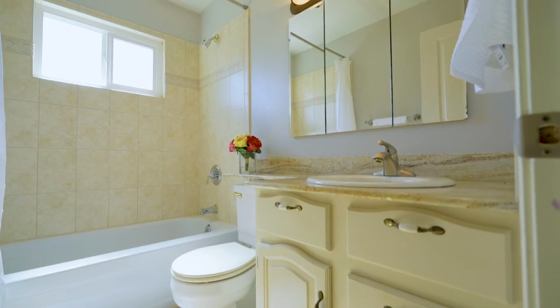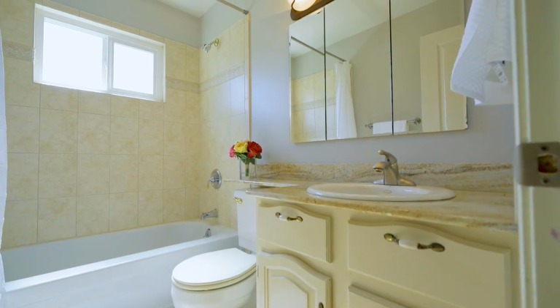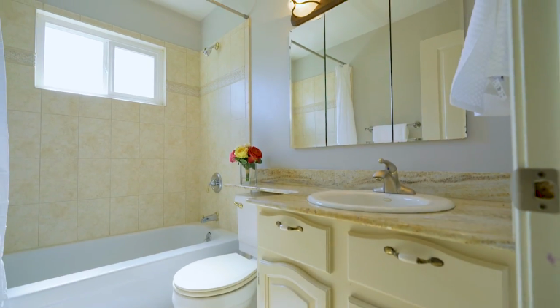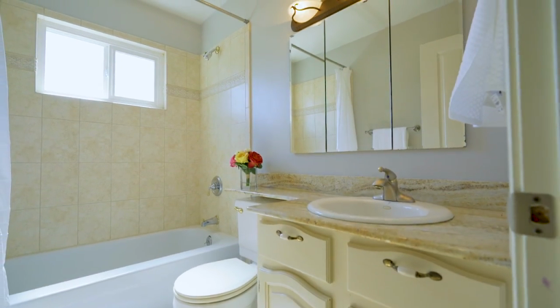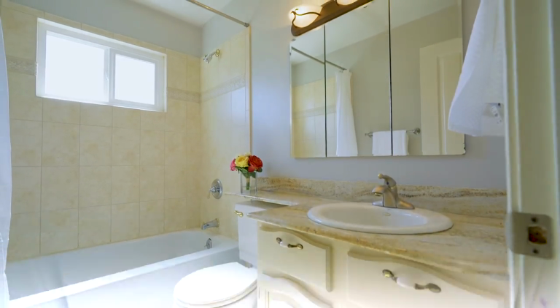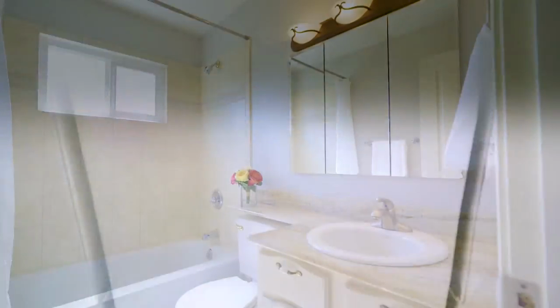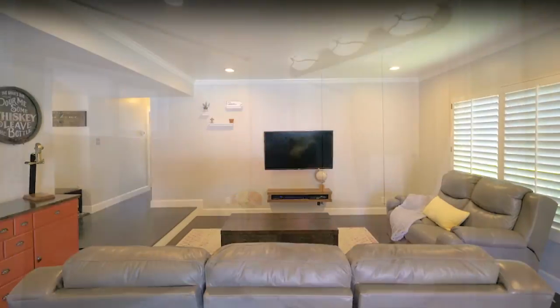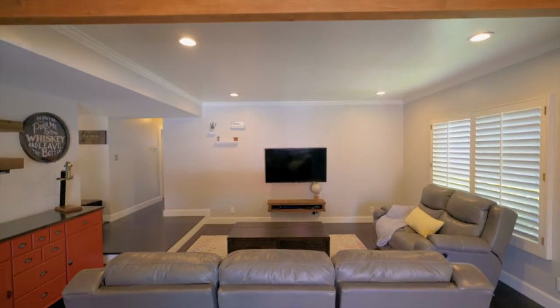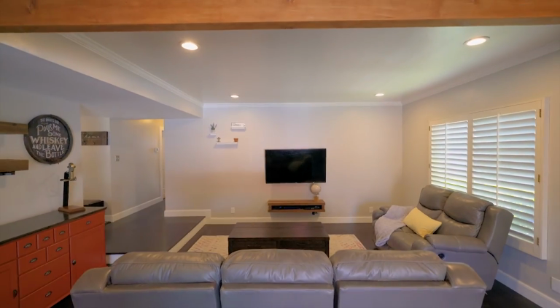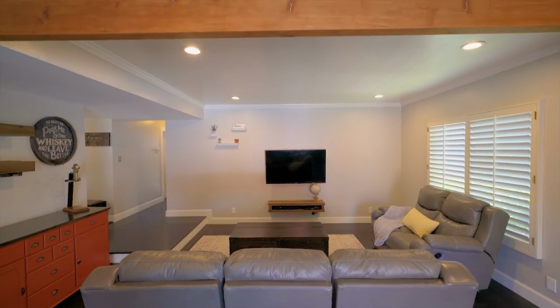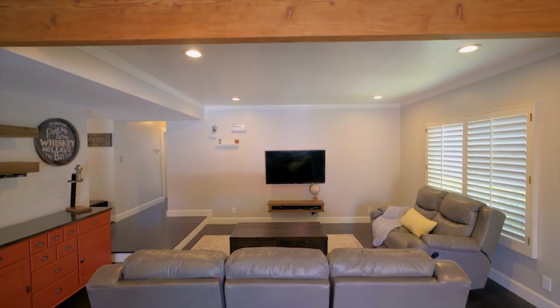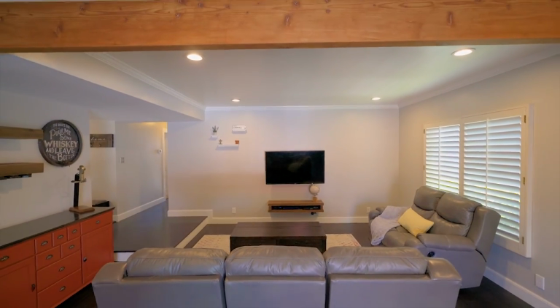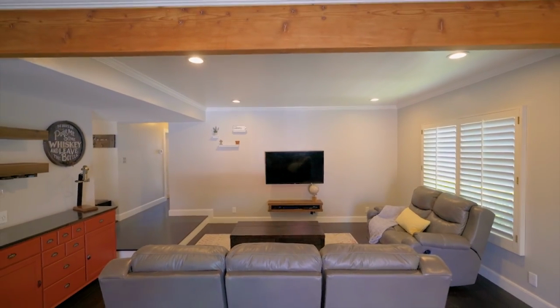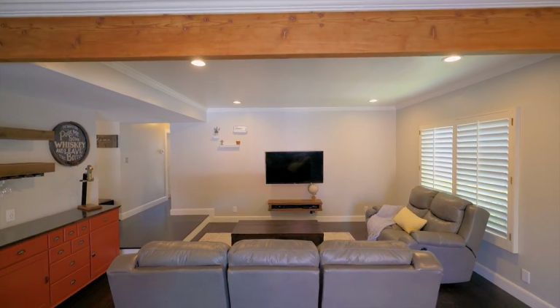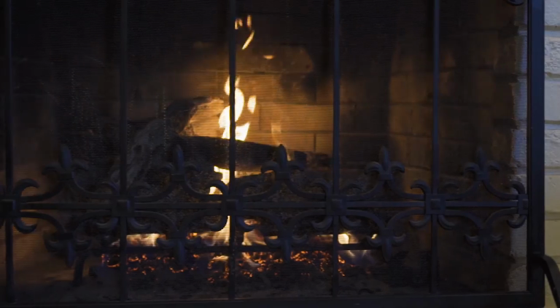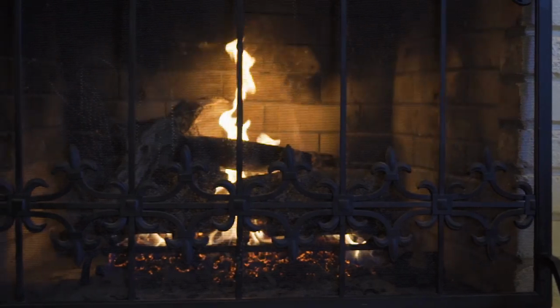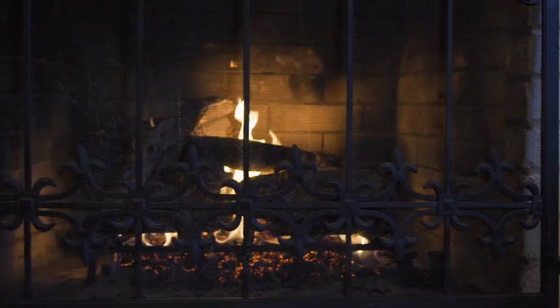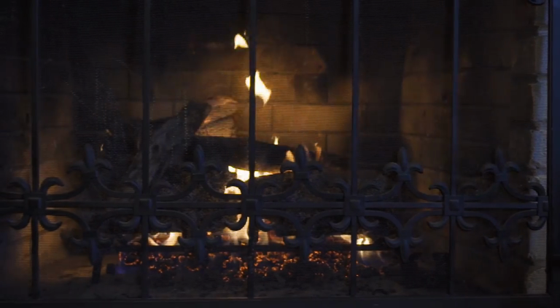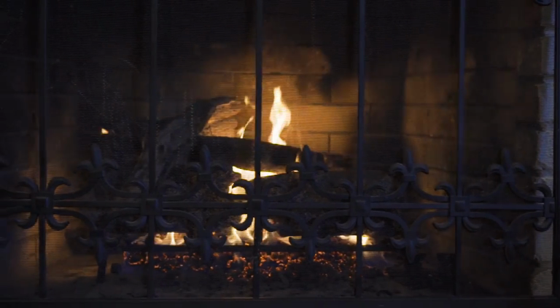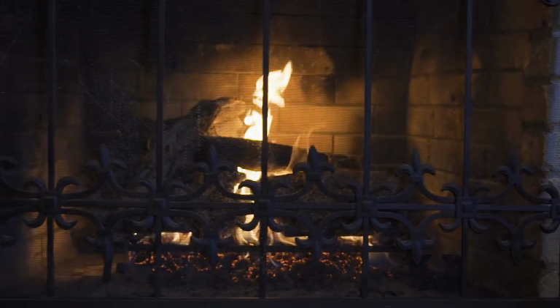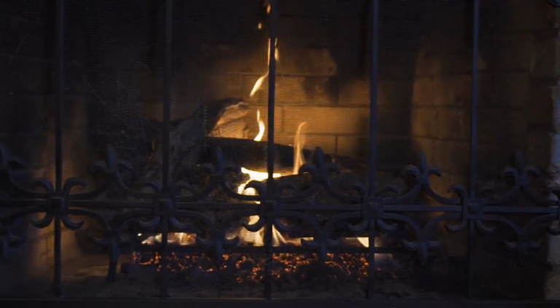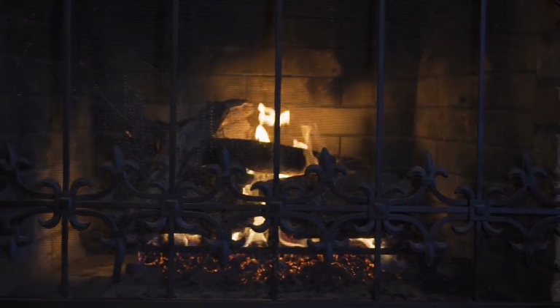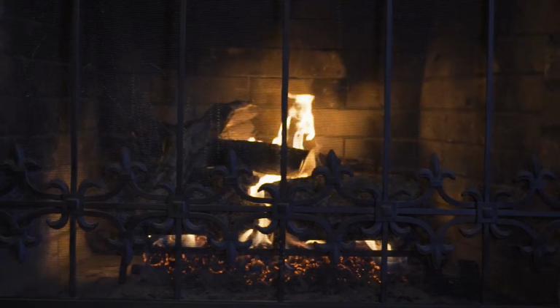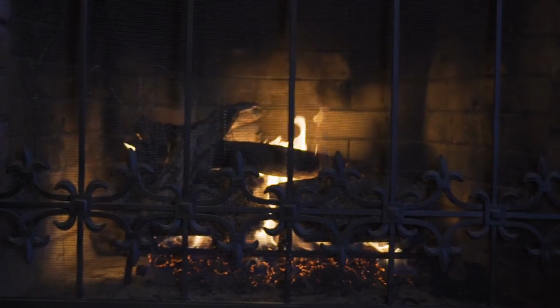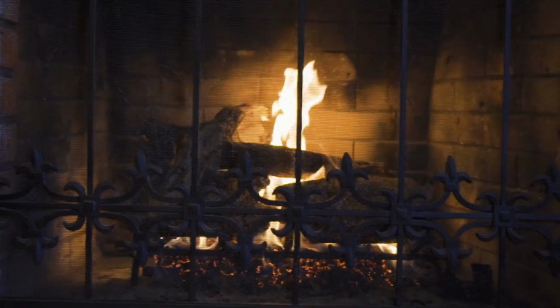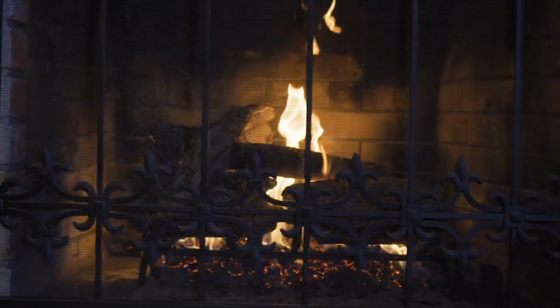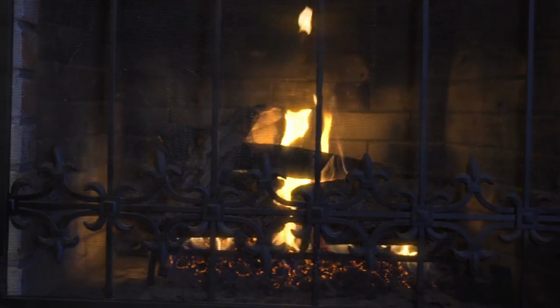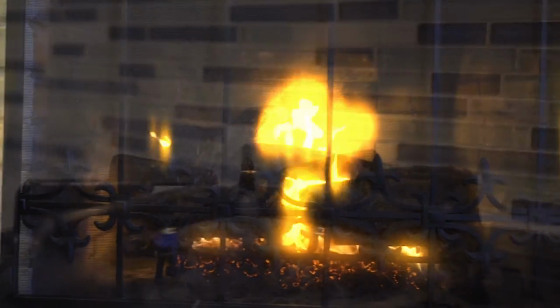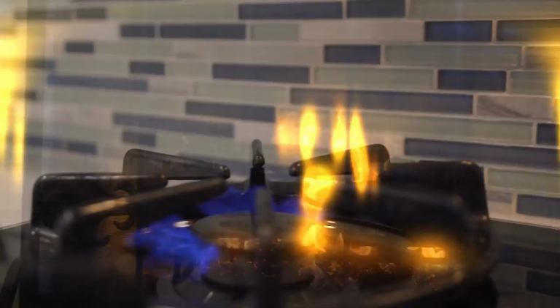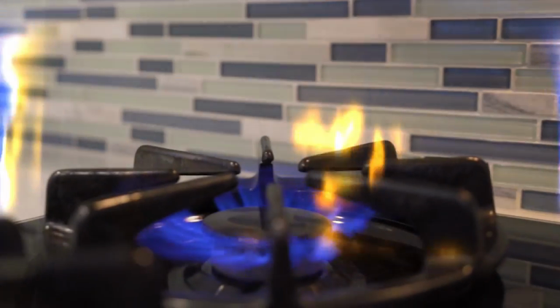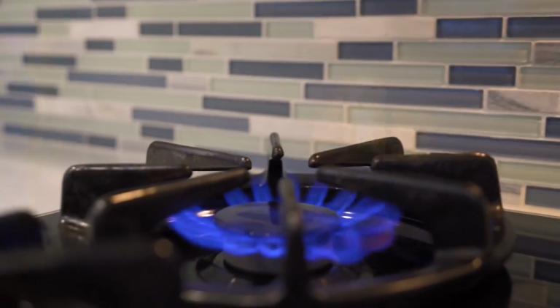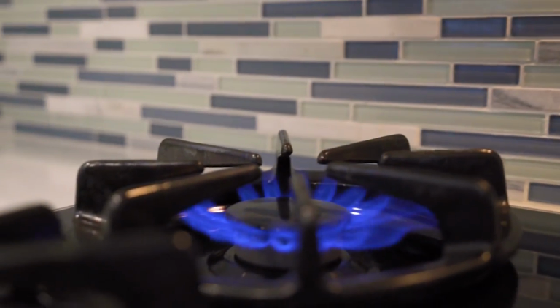Belmar's 1,411 square feet is graced with new hardwood floors in the family room, along with crown molding and recessed LED lighting throughout.